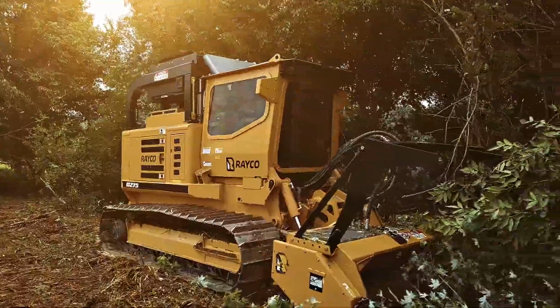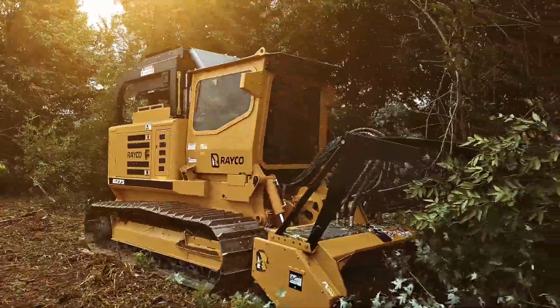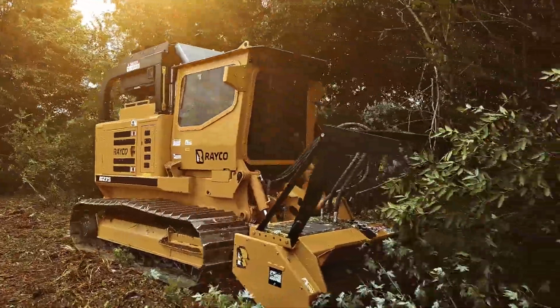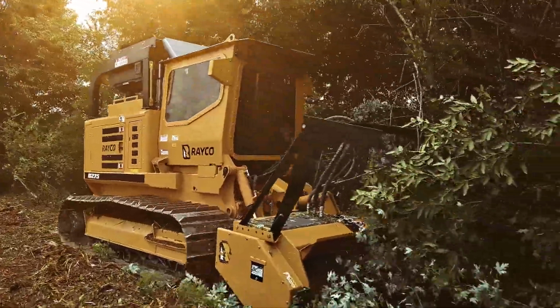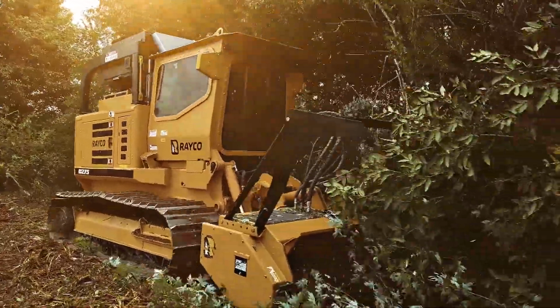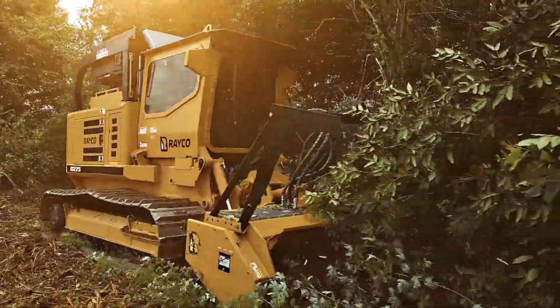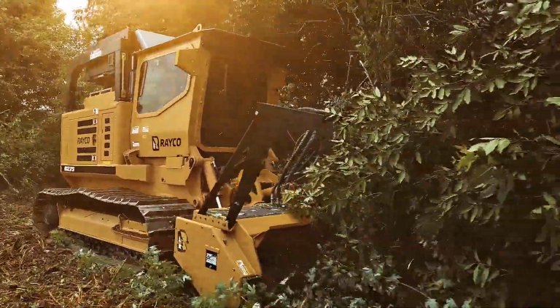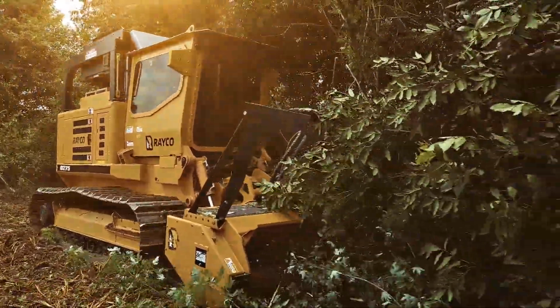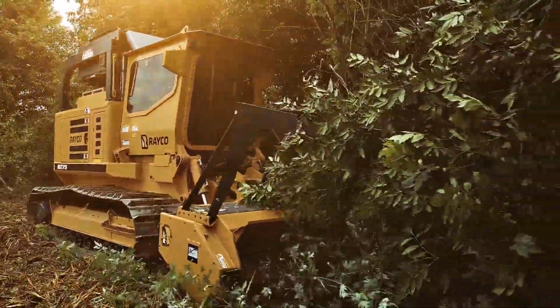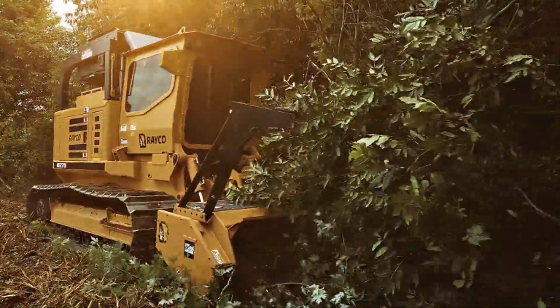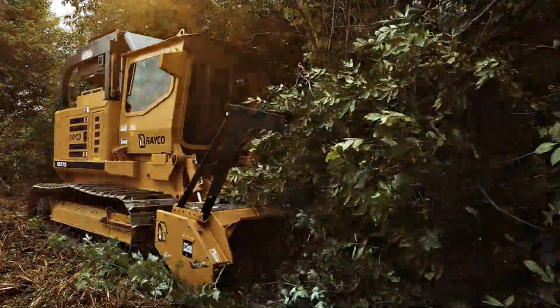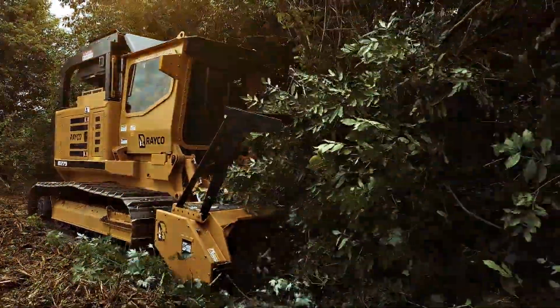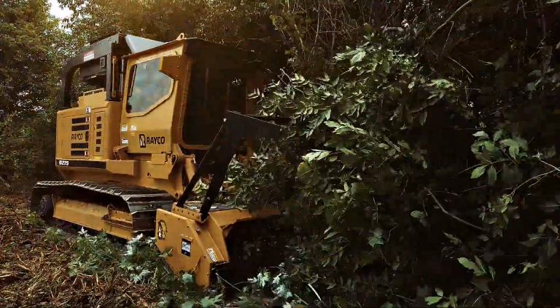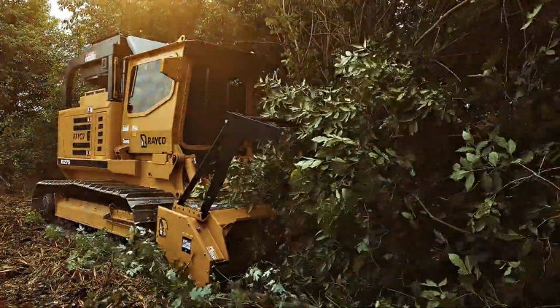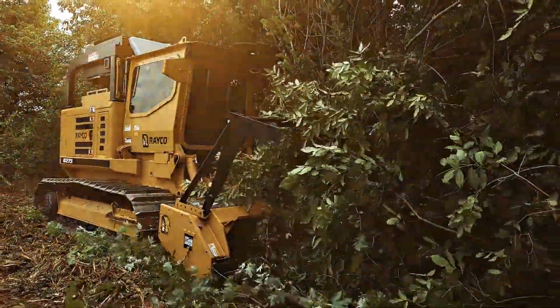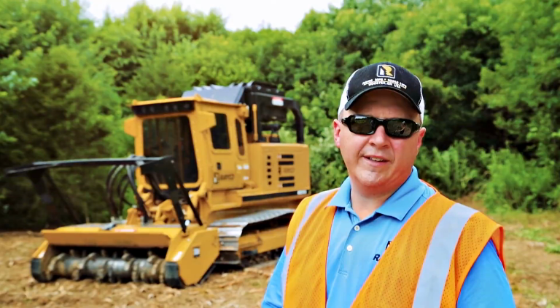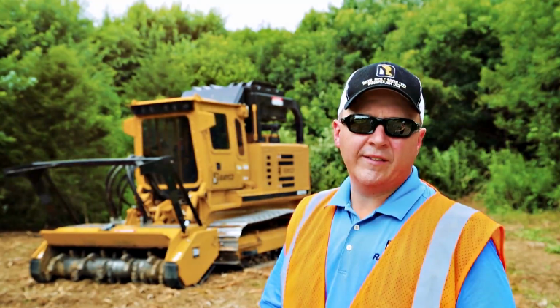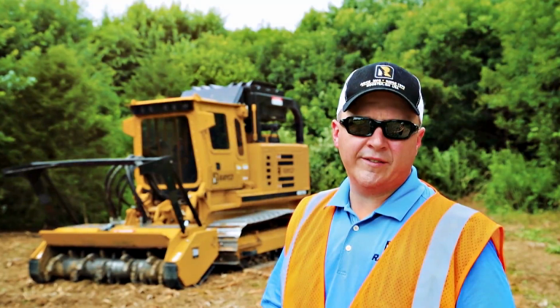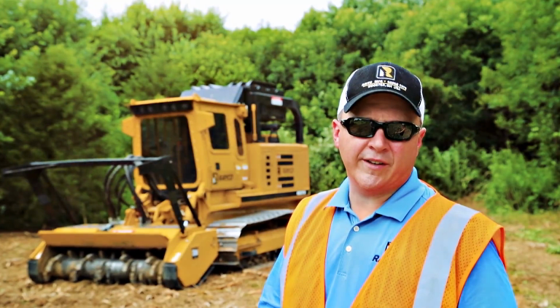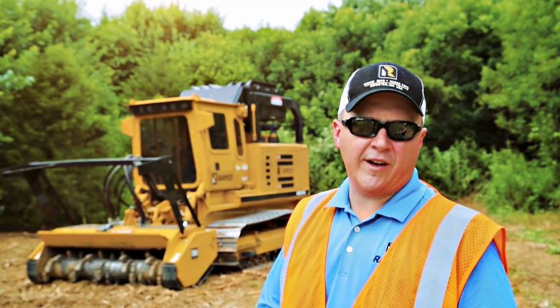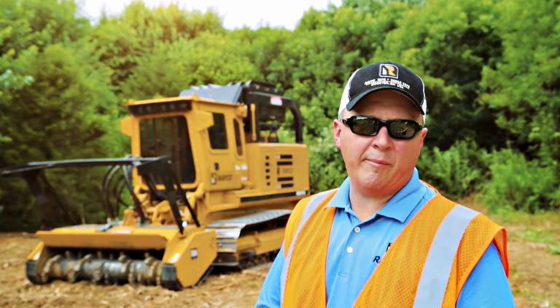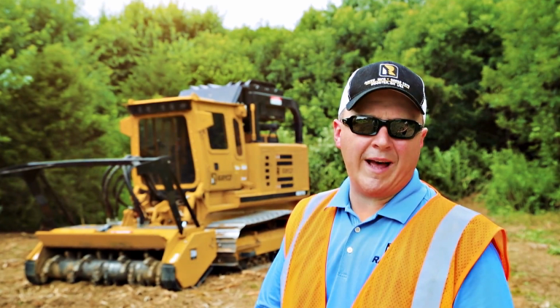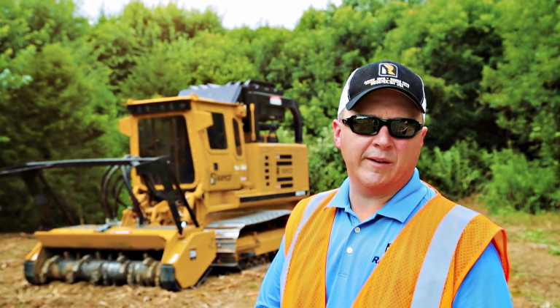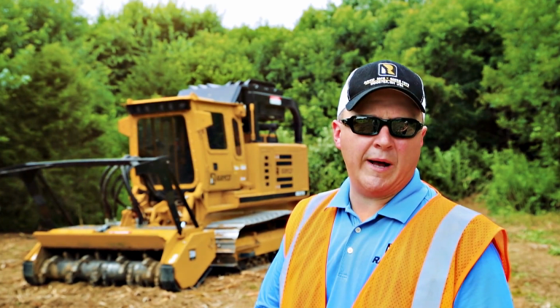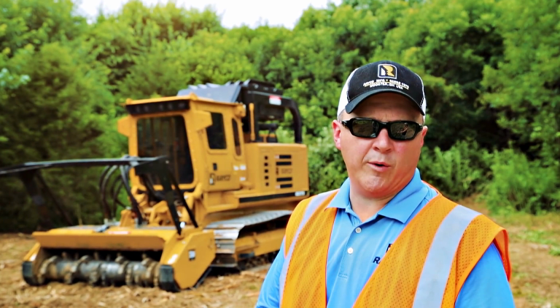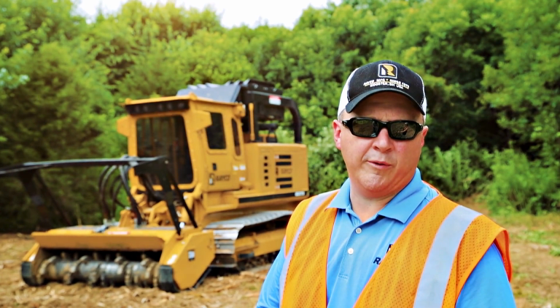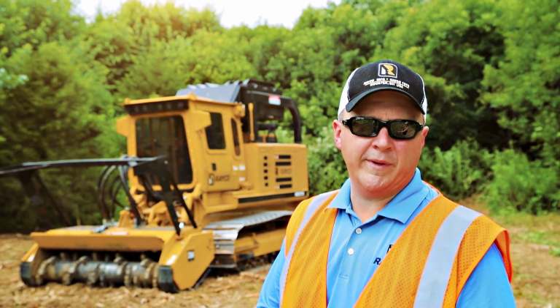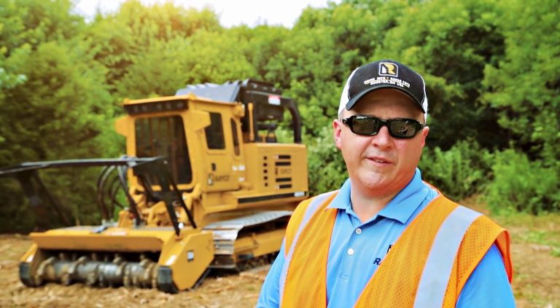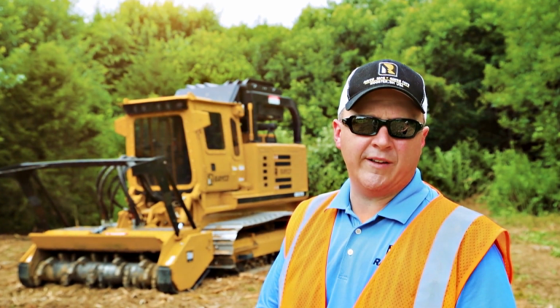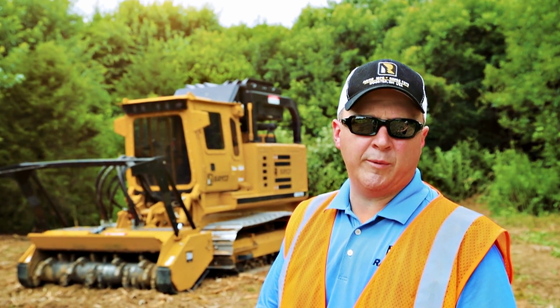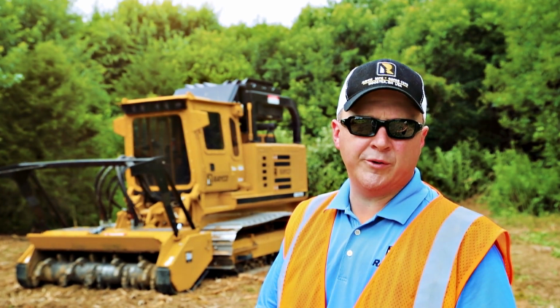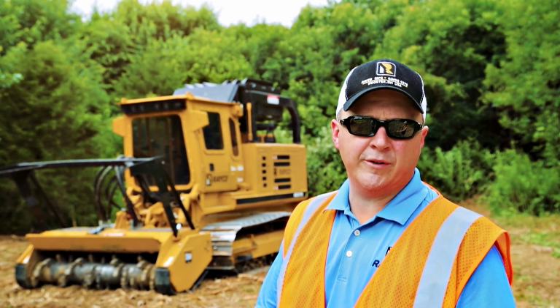Today we're out with Rayco's C275. This is a compact and powerful mid-size mulcher.